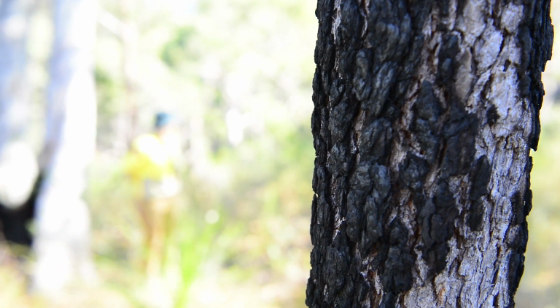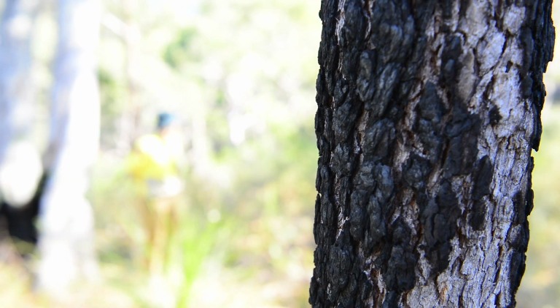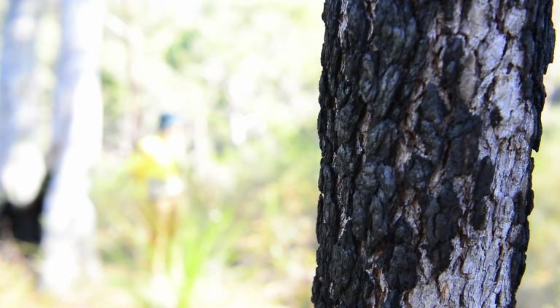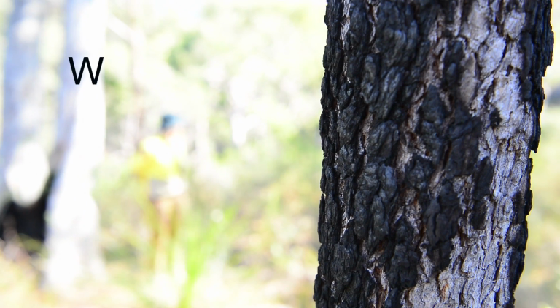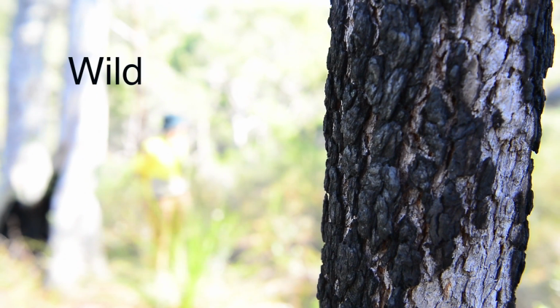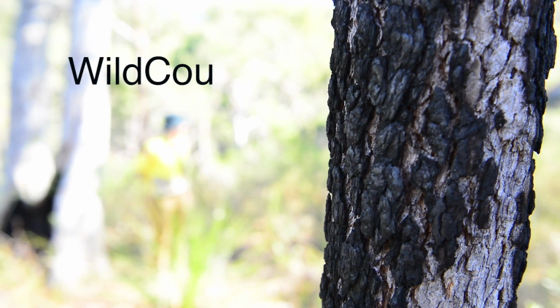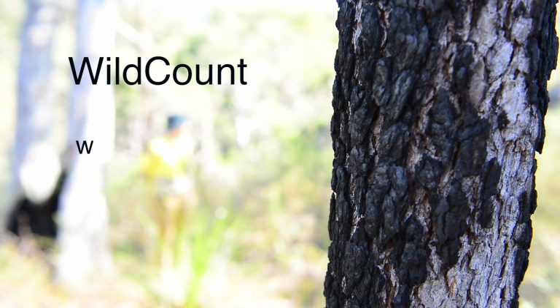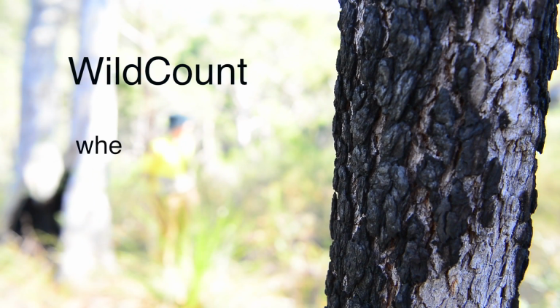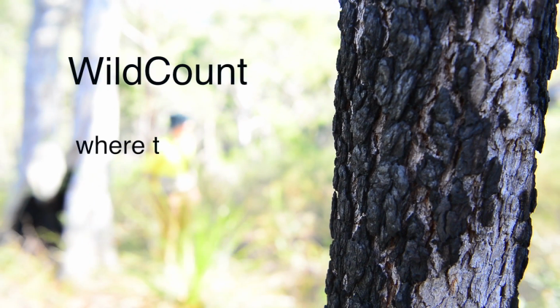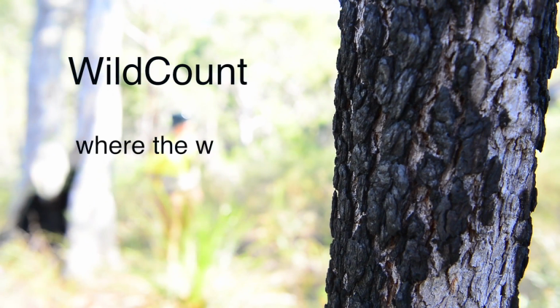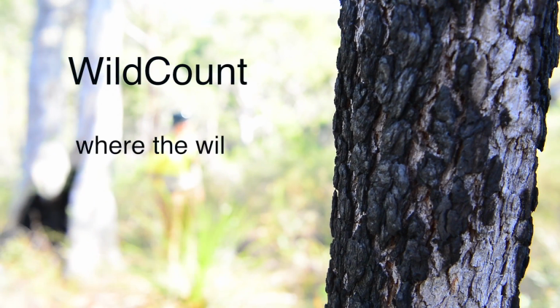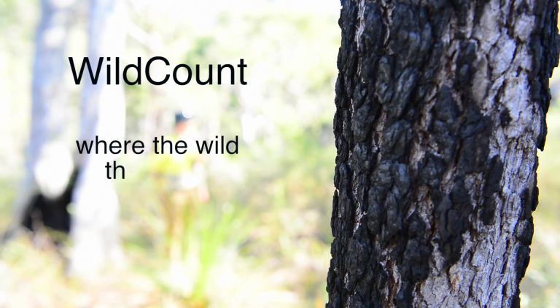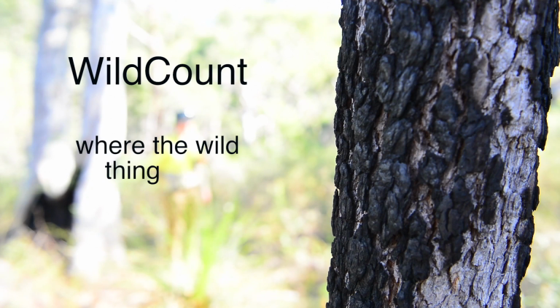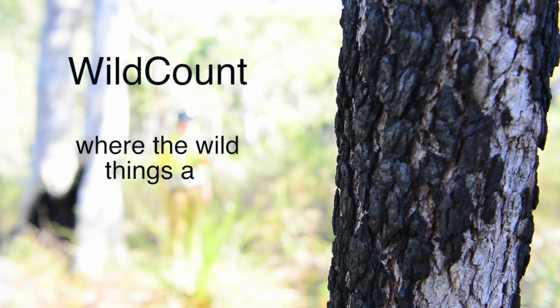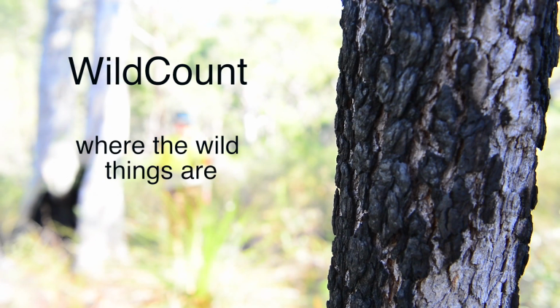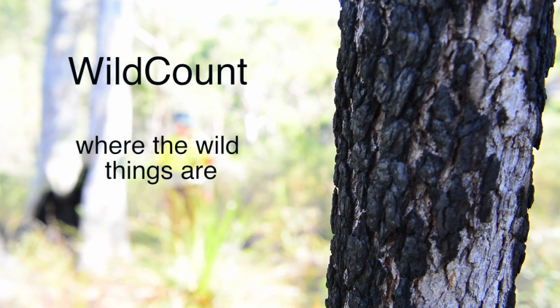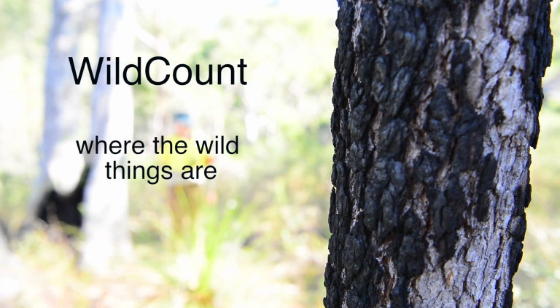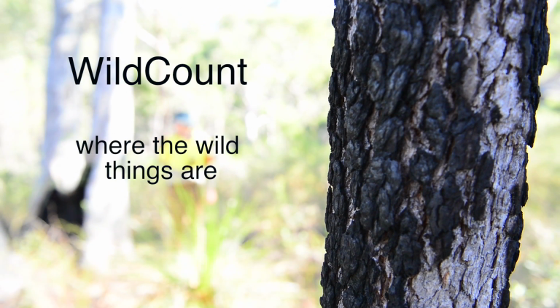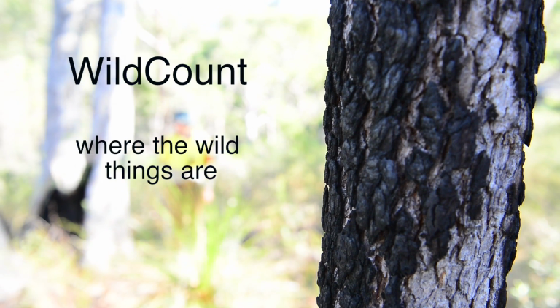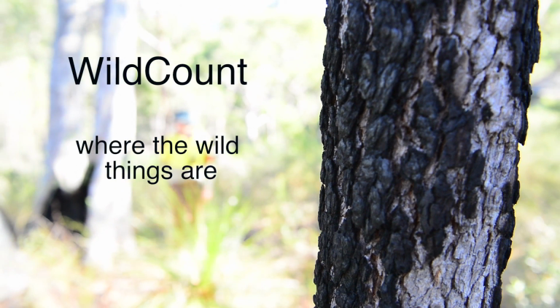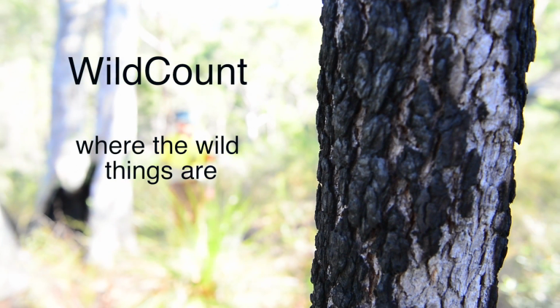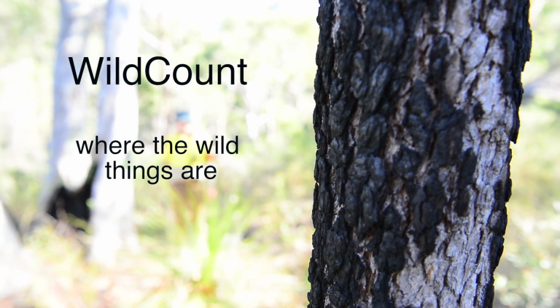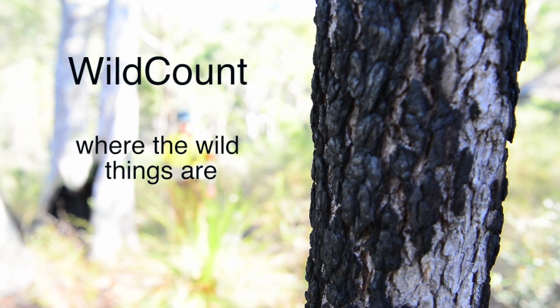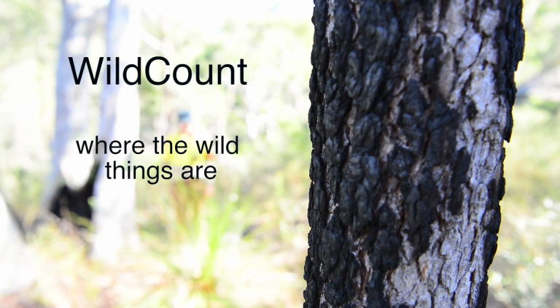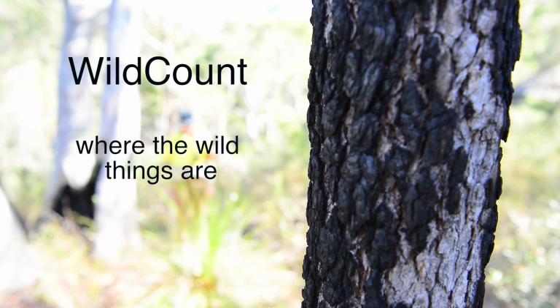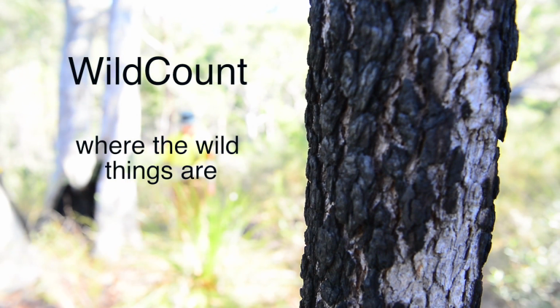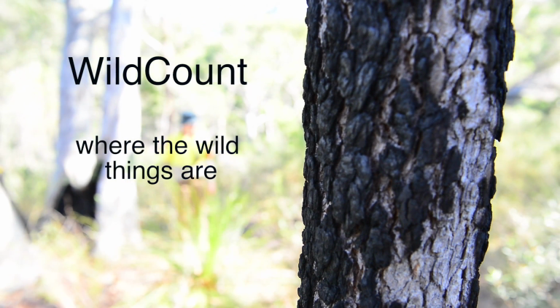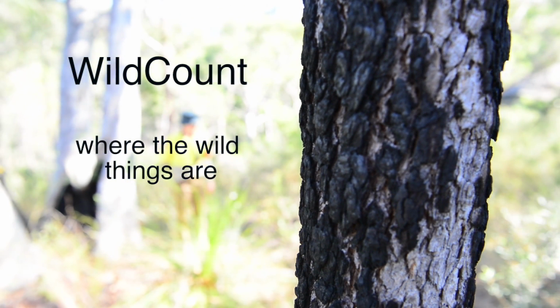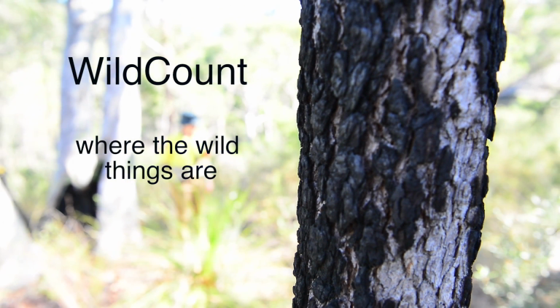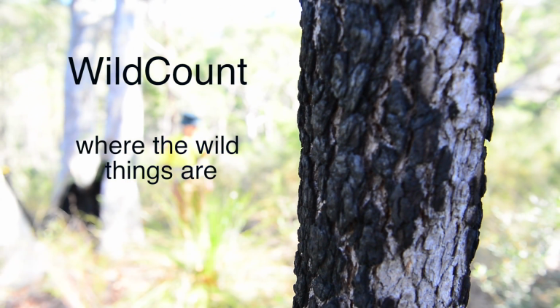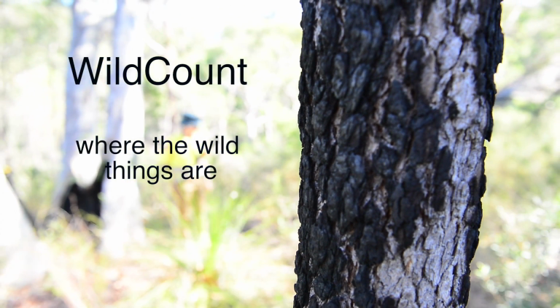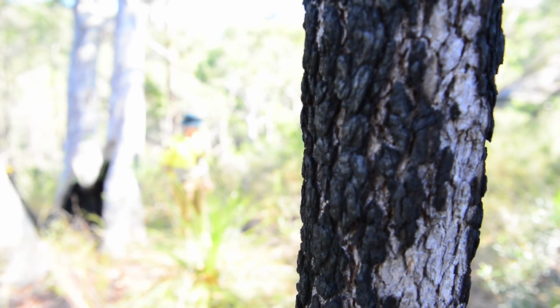Grazing, browsing. Weeds. Haven't seen any.